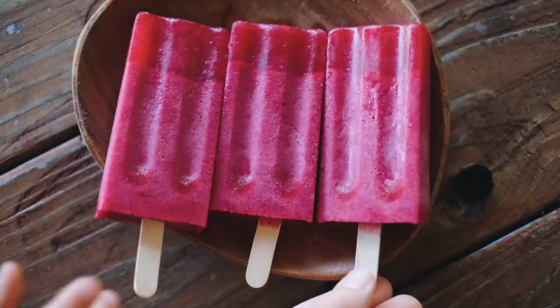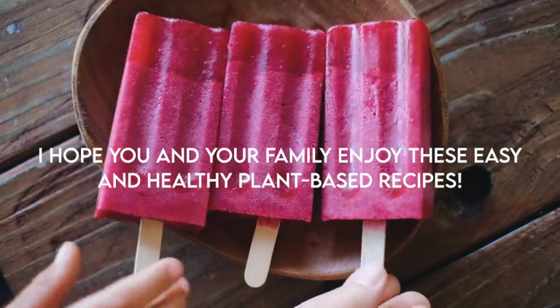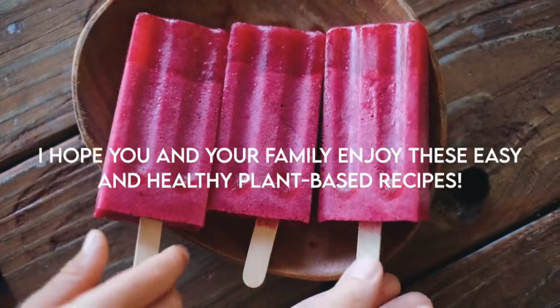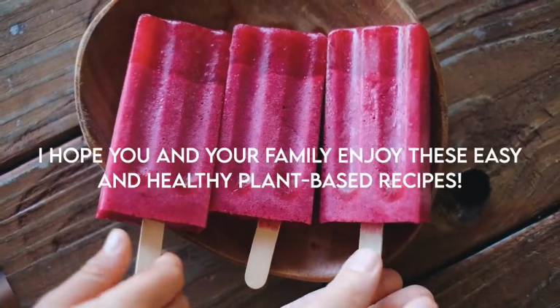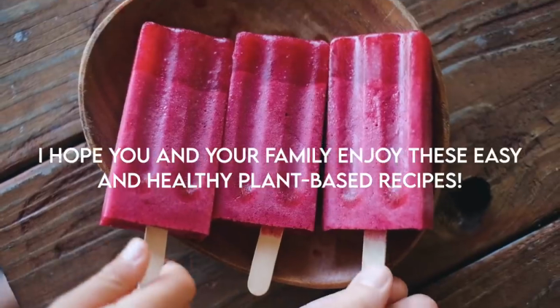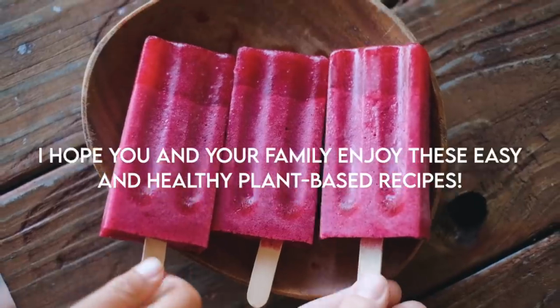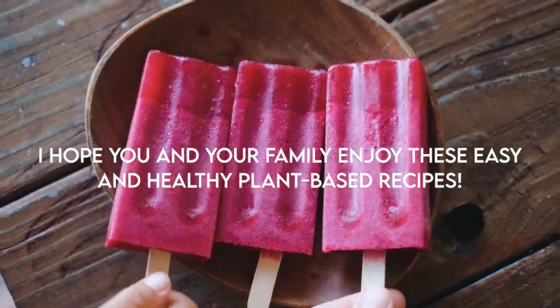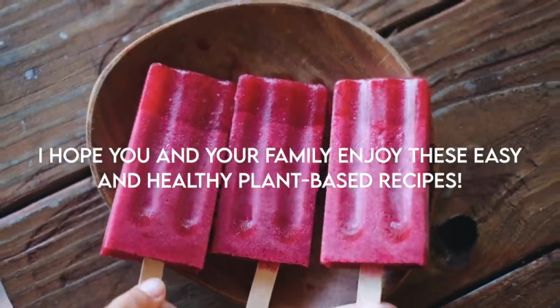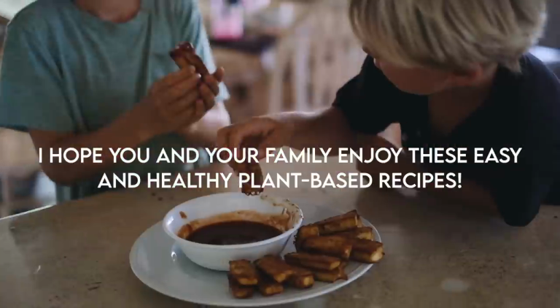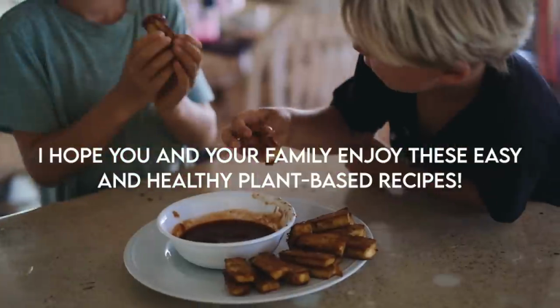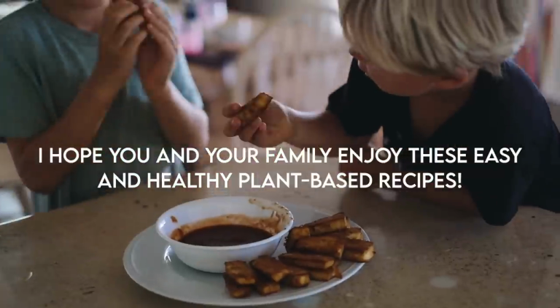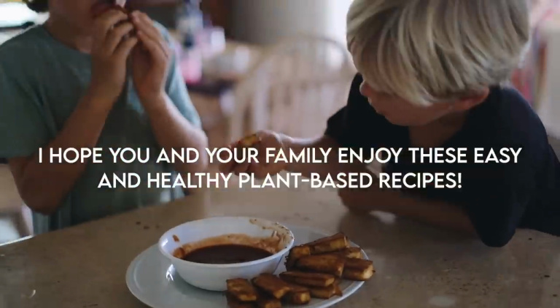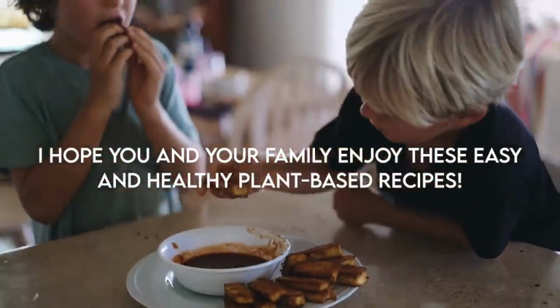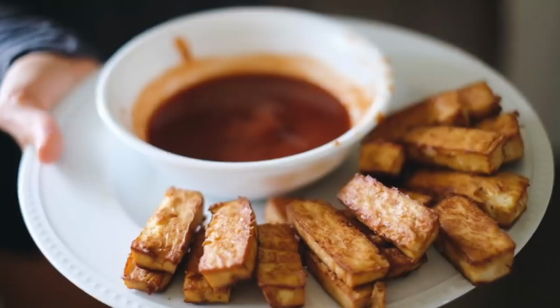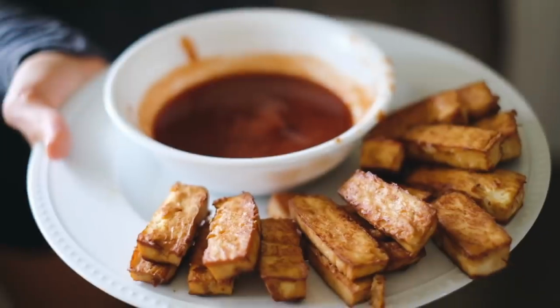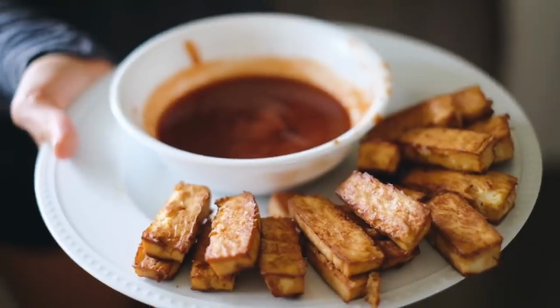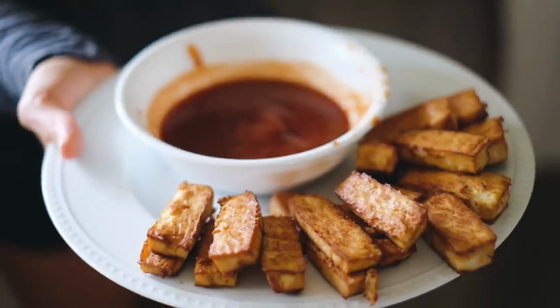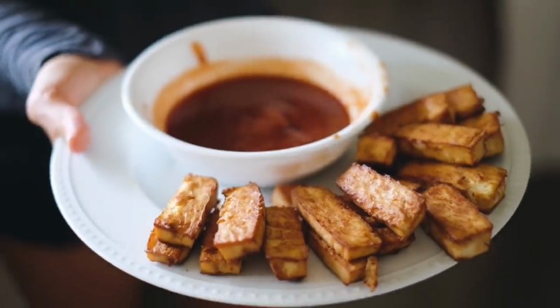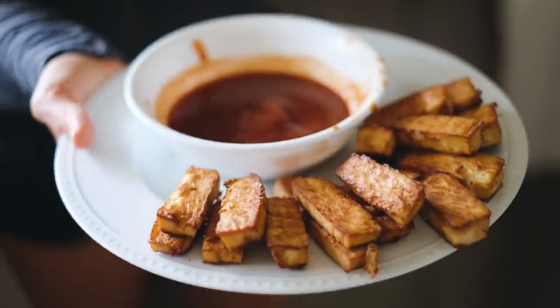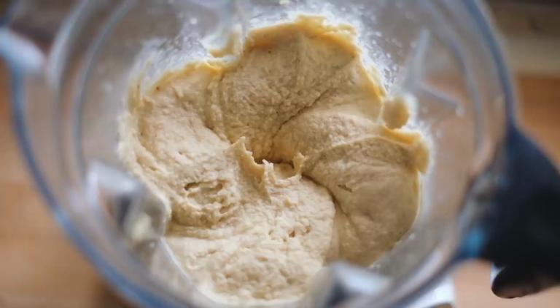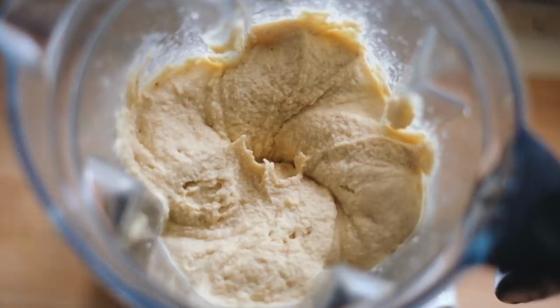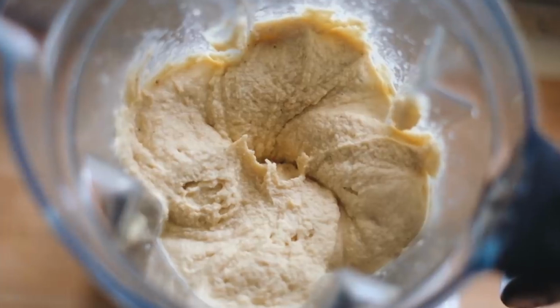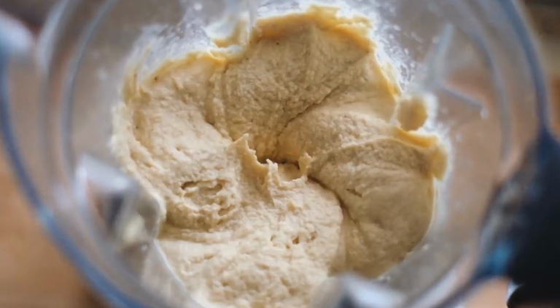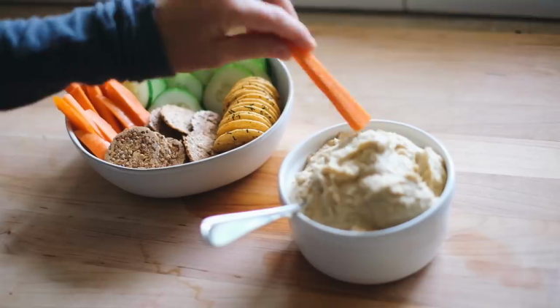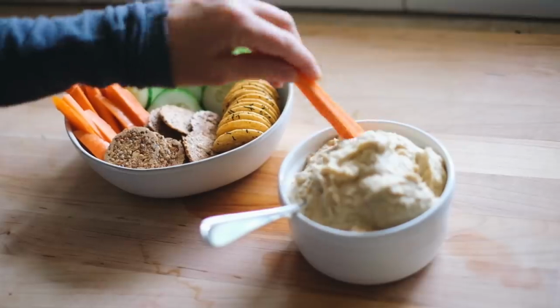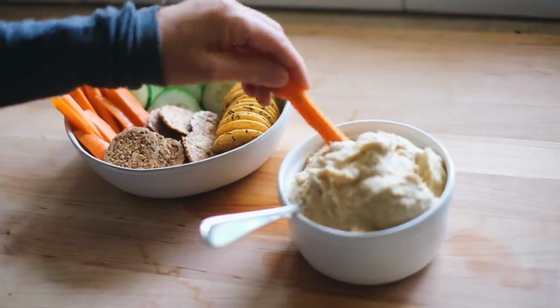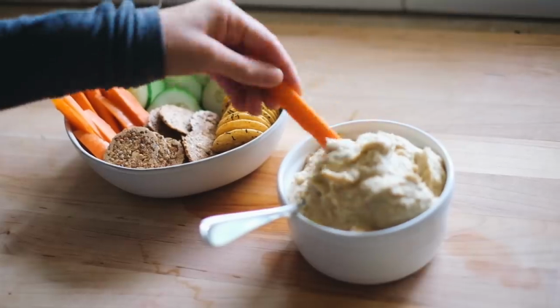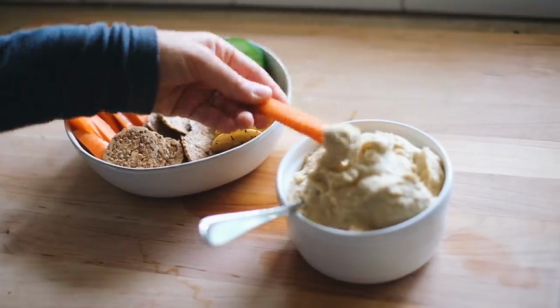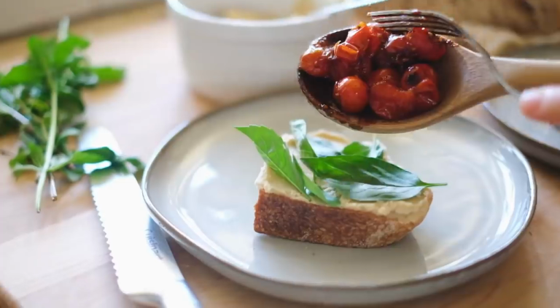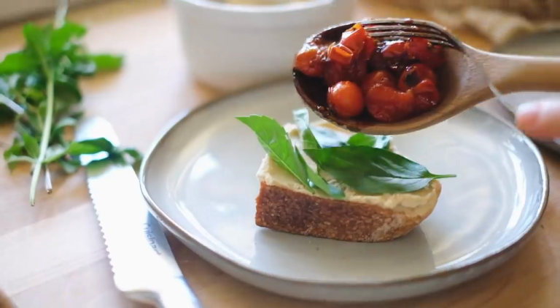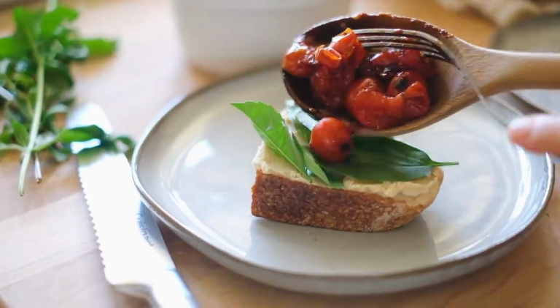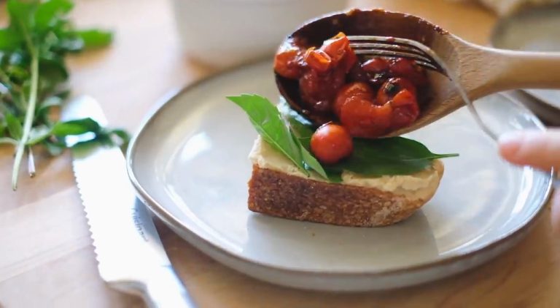I hope you enjoy these recipes — they are definitely family favorites right now for us, and I will see you next video!